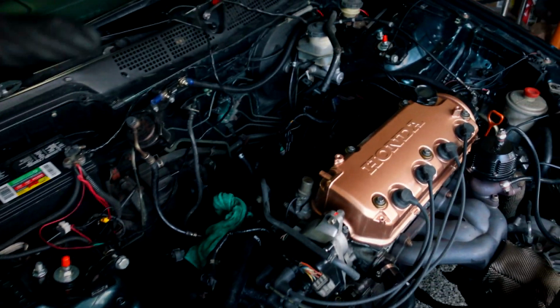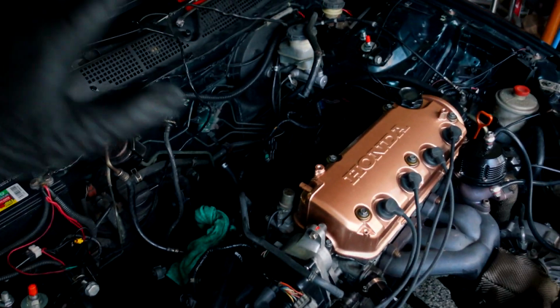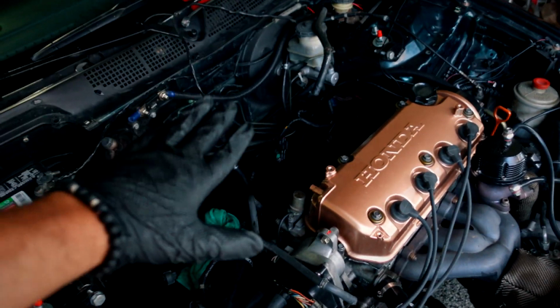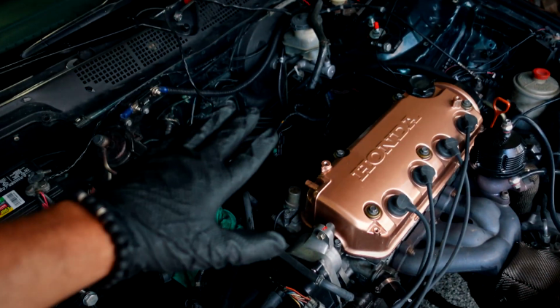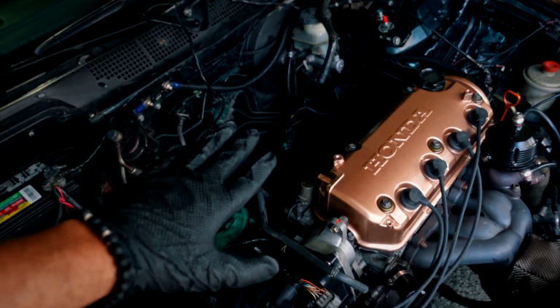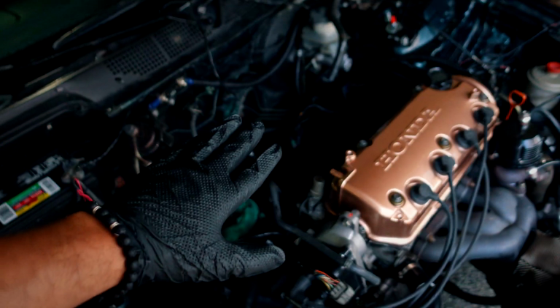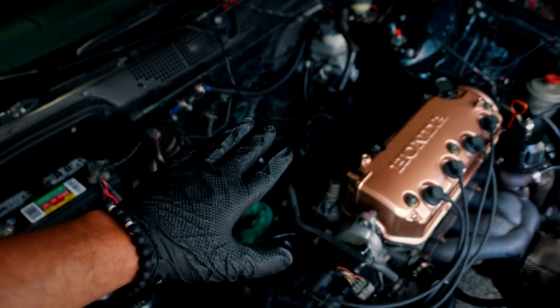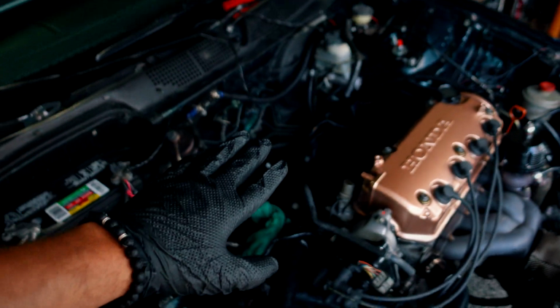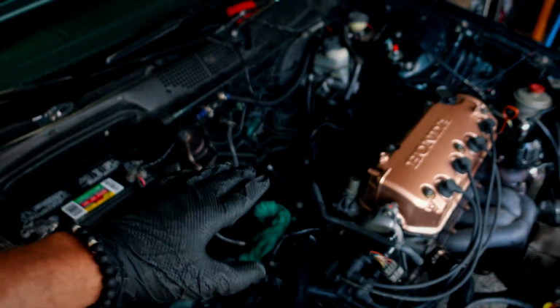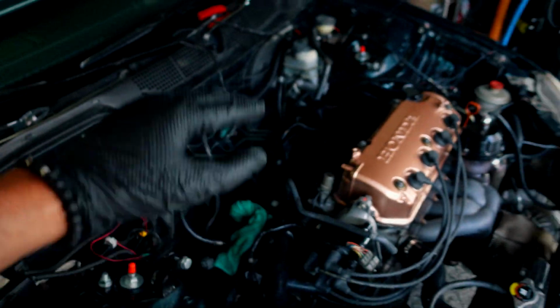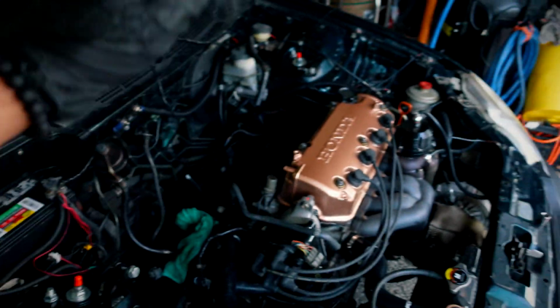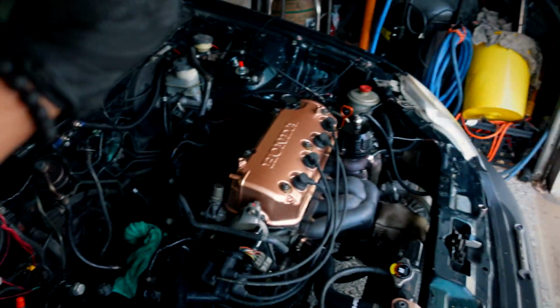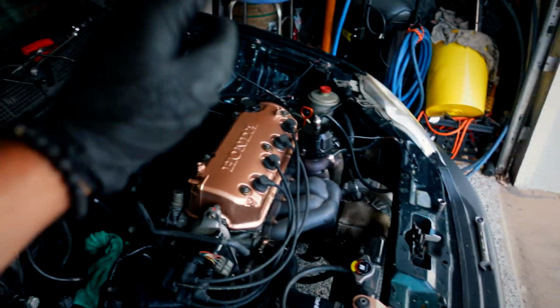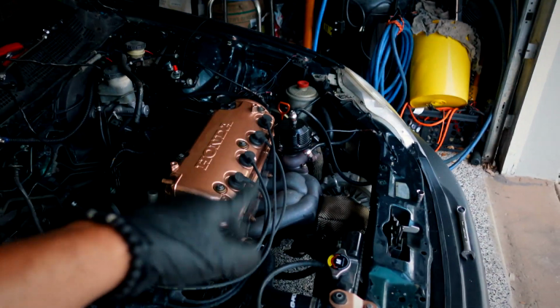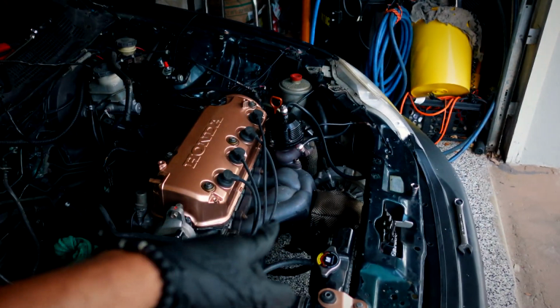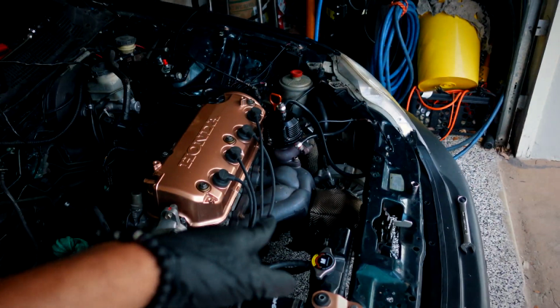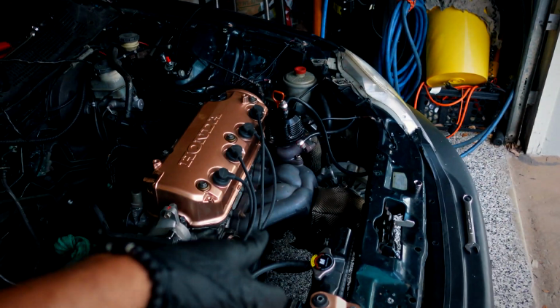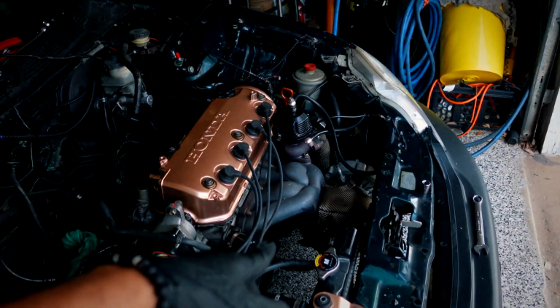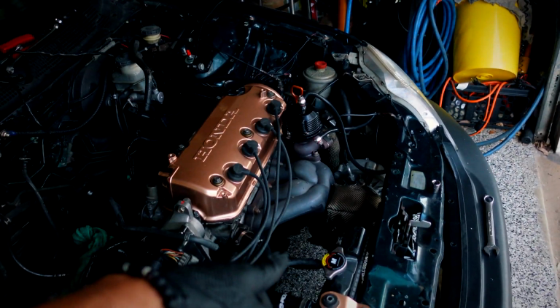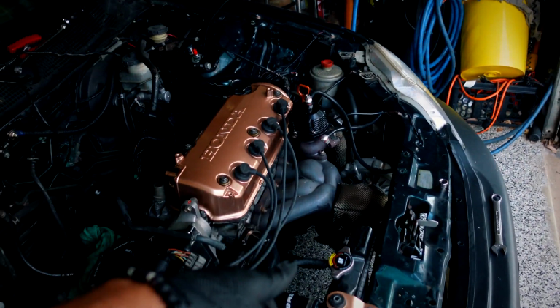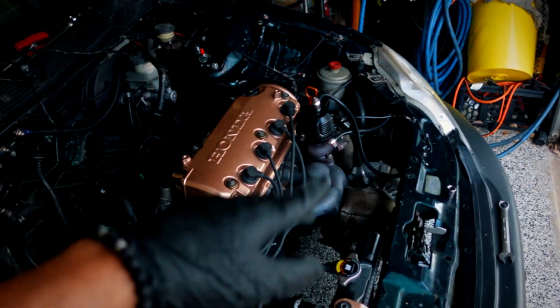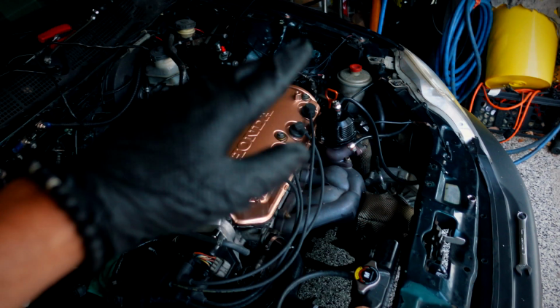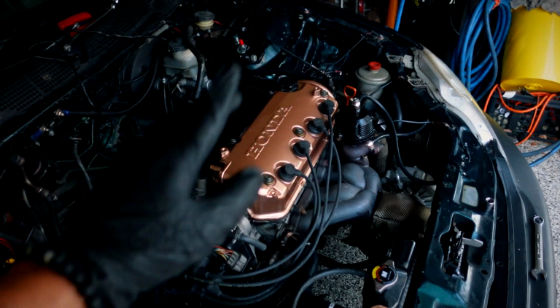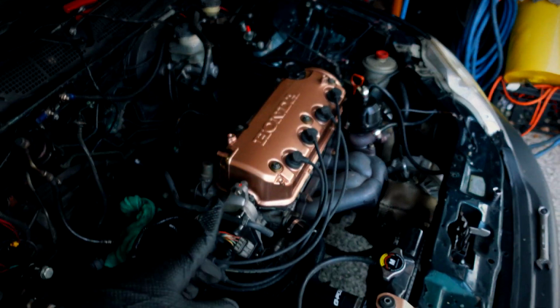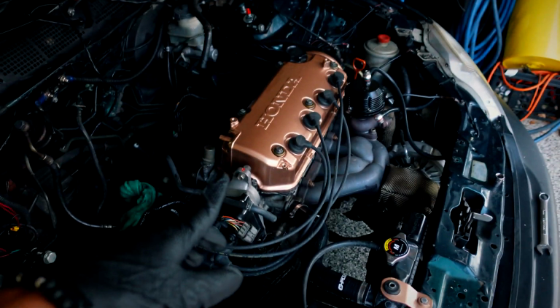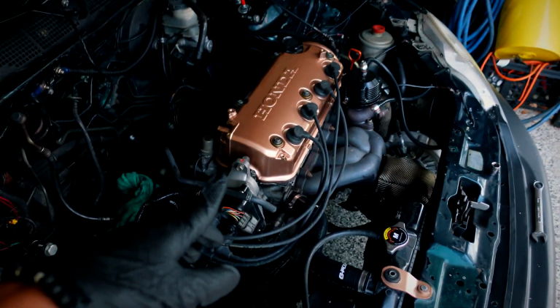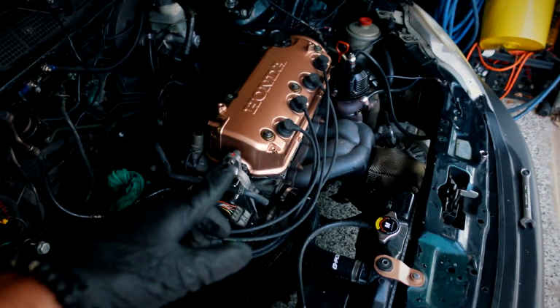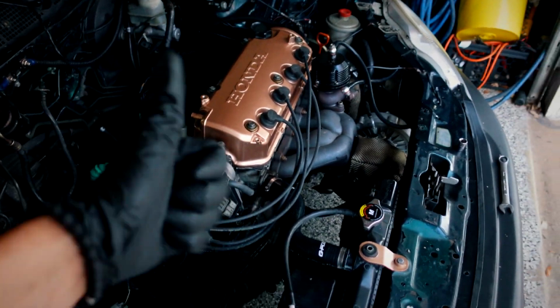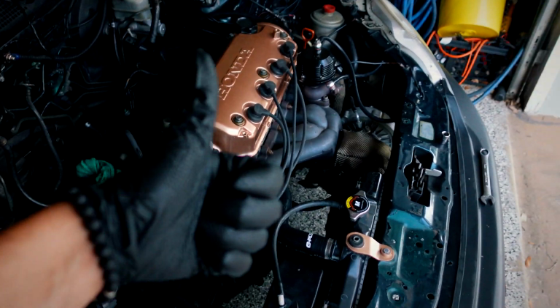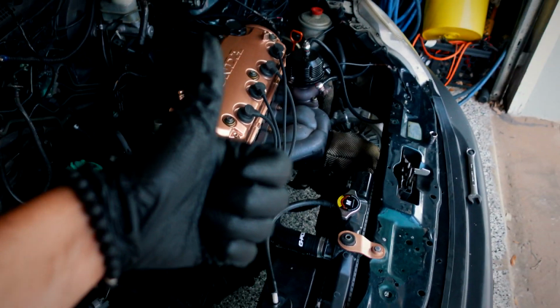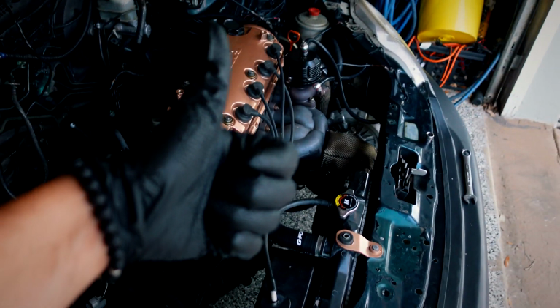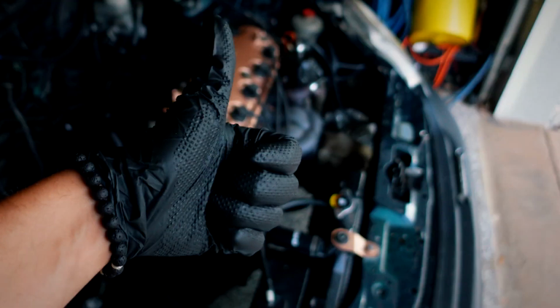We finally got the intake manifold off. So now it's time to get the turbo manifold off and then we'll get the head. Let's do it.